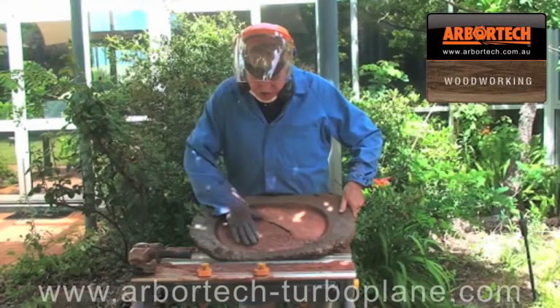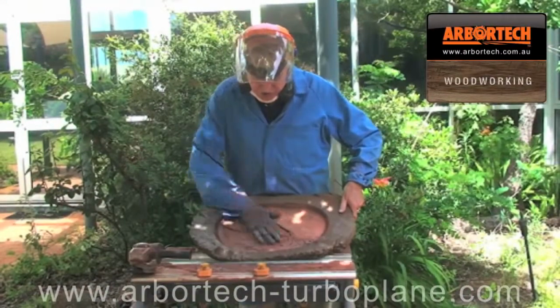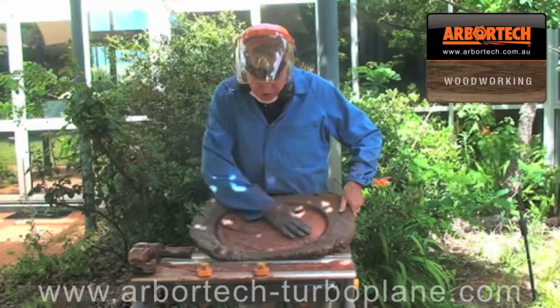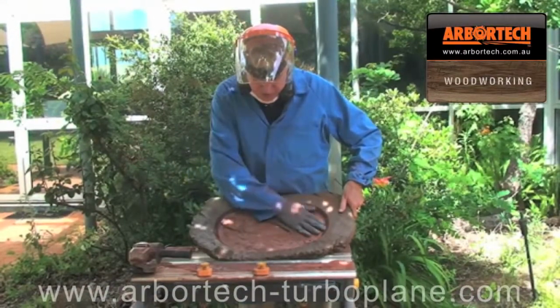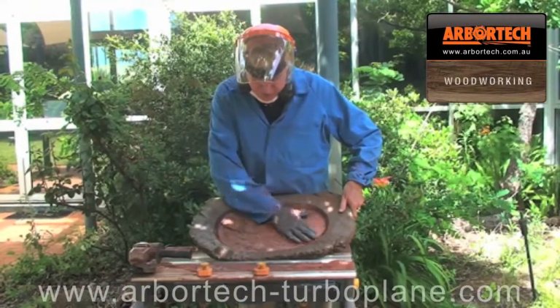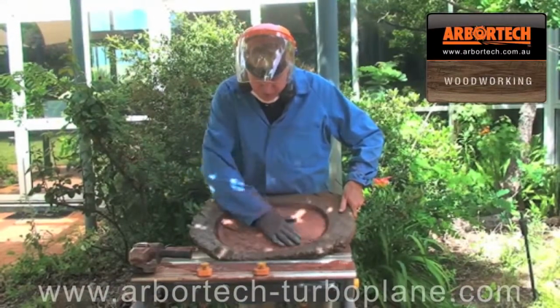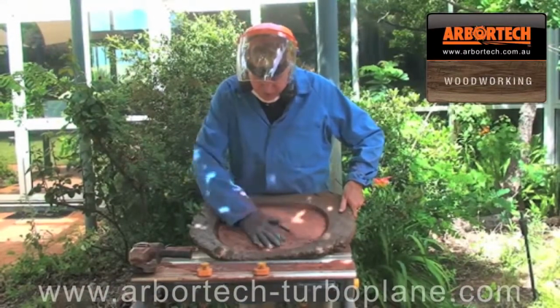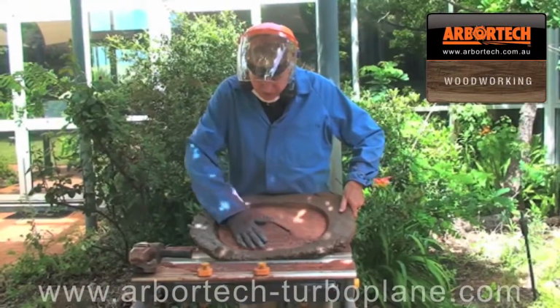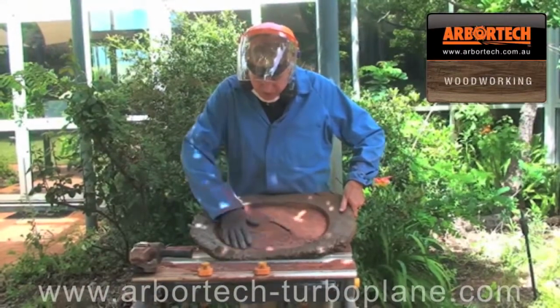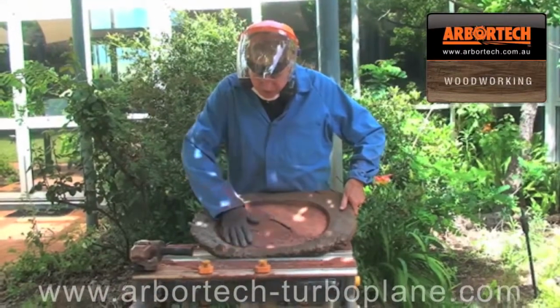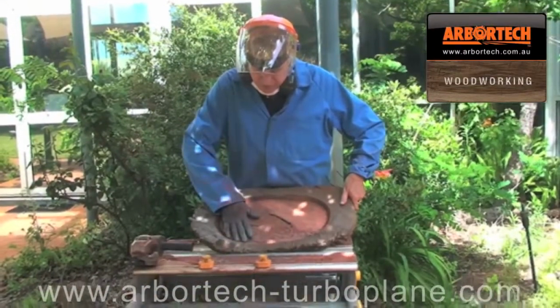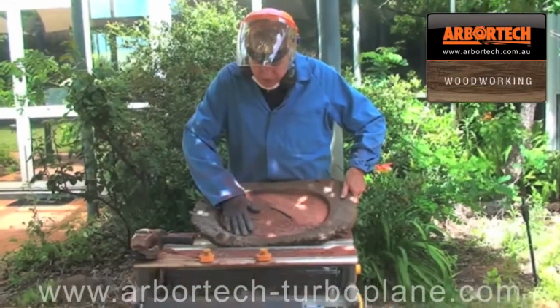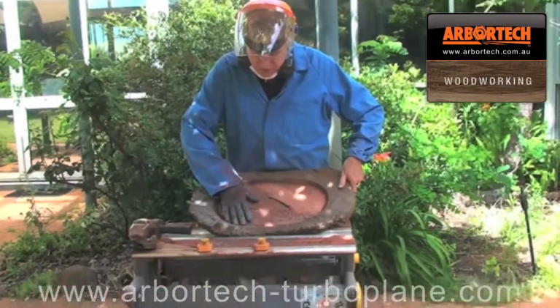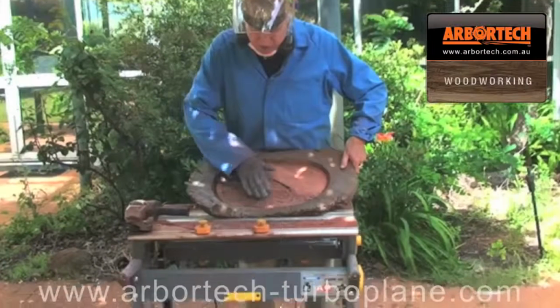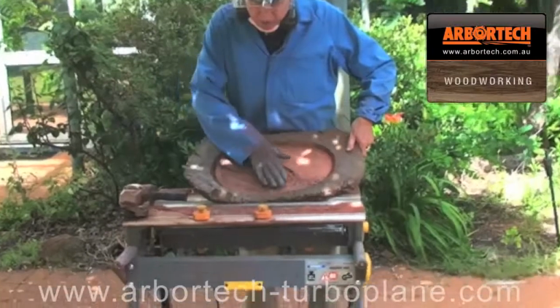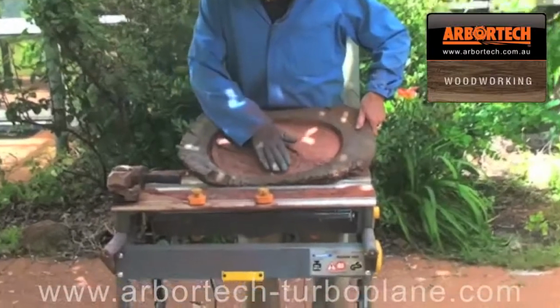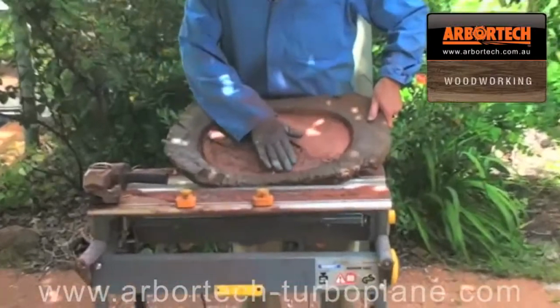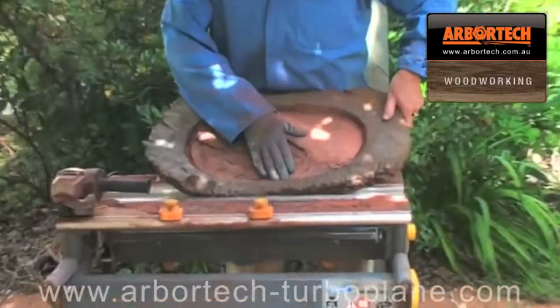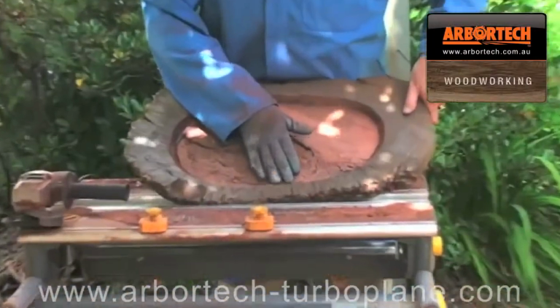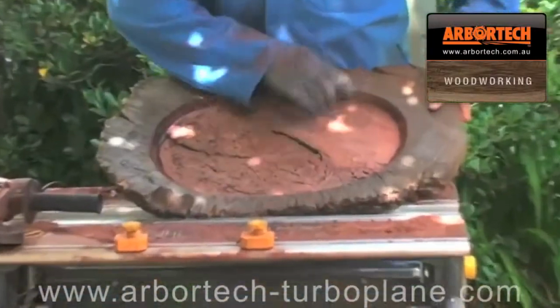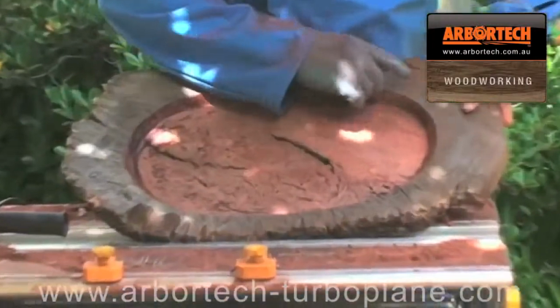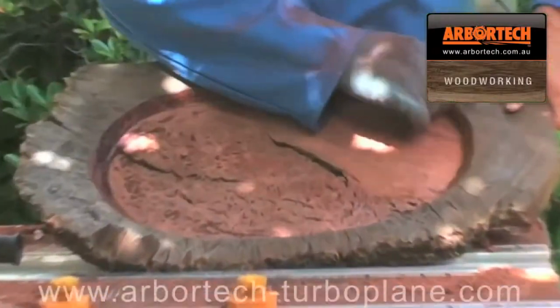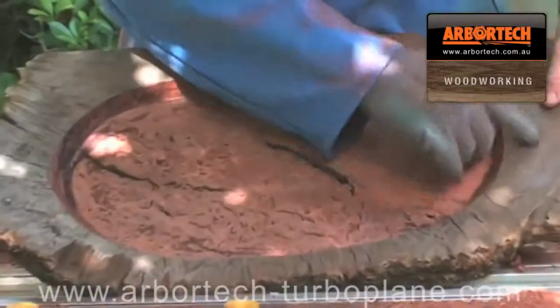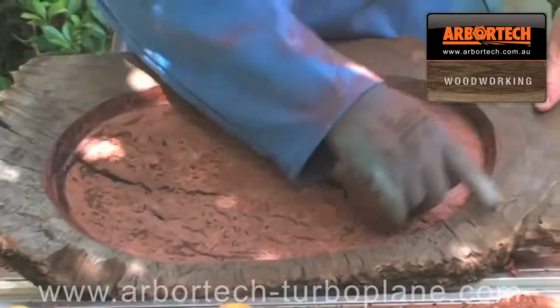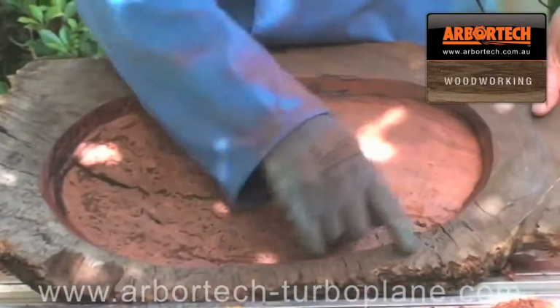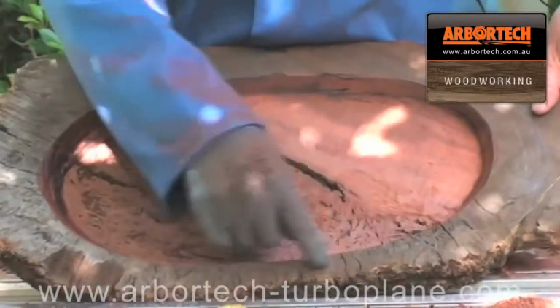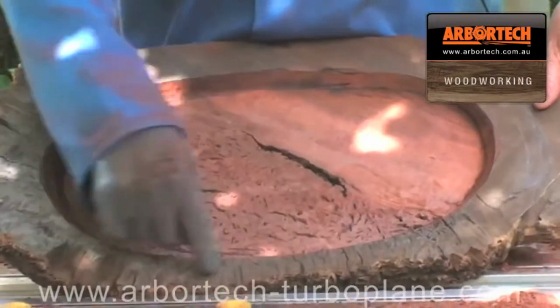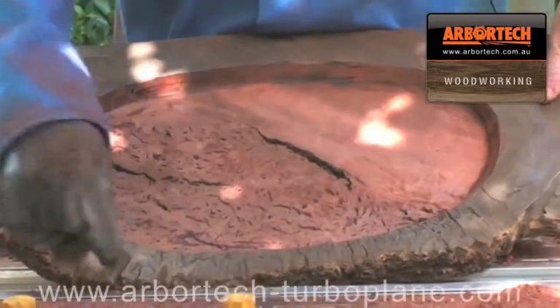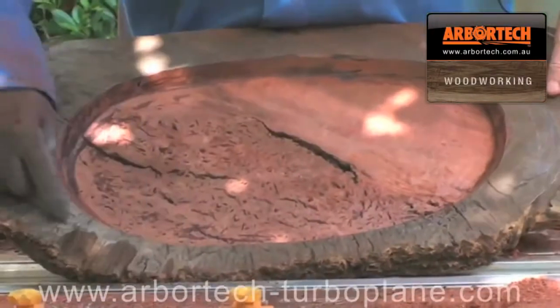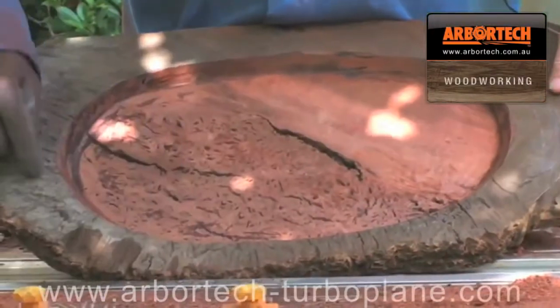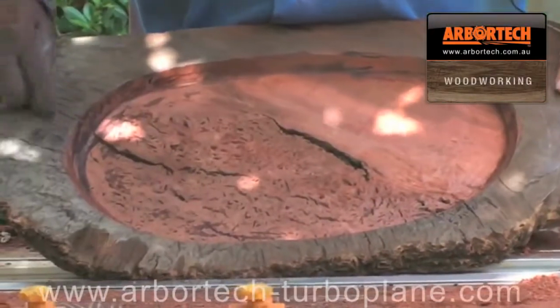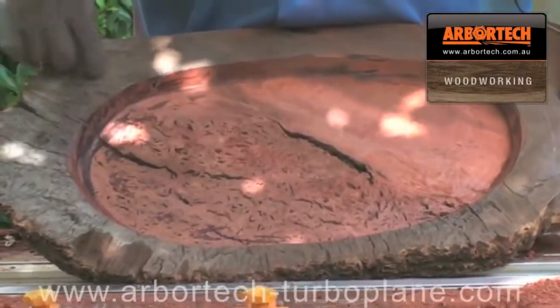Now I've finished doing the inside of the tray. You can see that I was able to get very flat right on the bottom there, fairly steep edges, and now I'm going to trim the outside around.